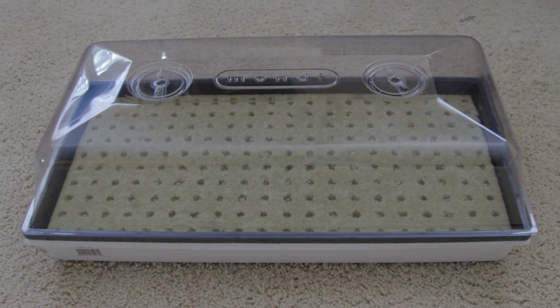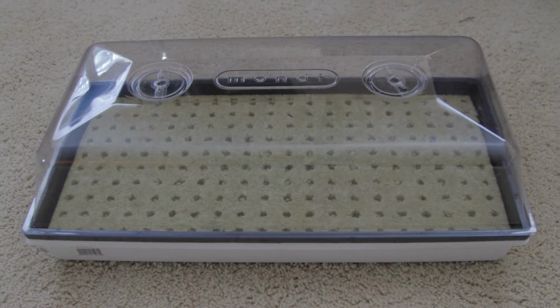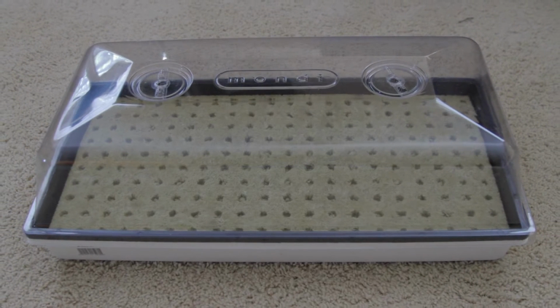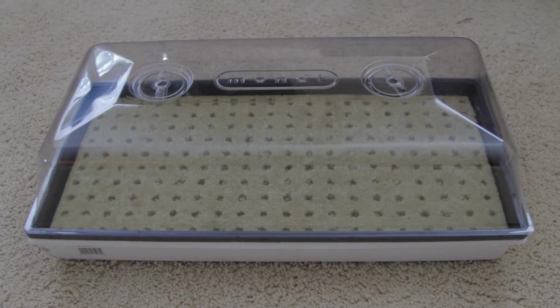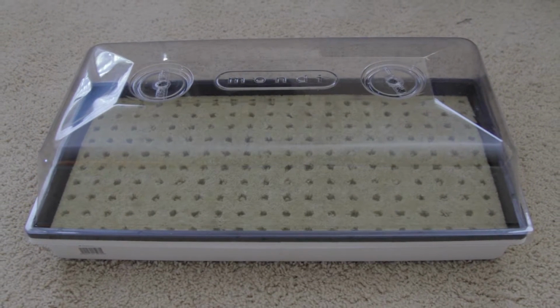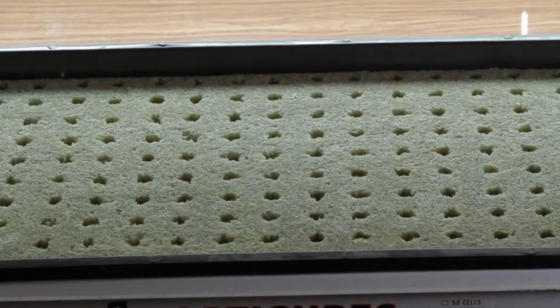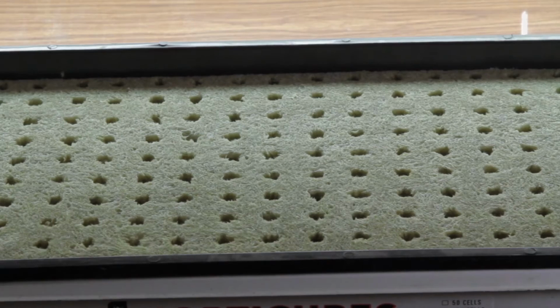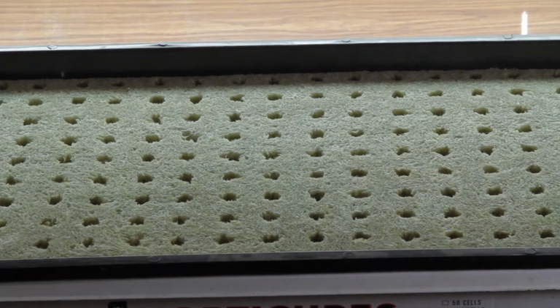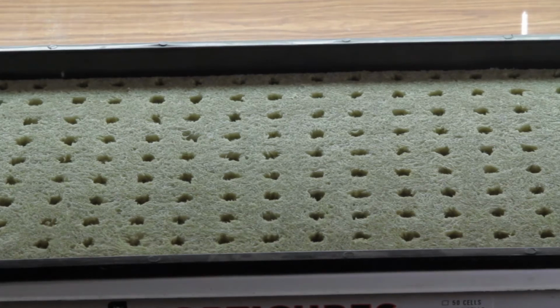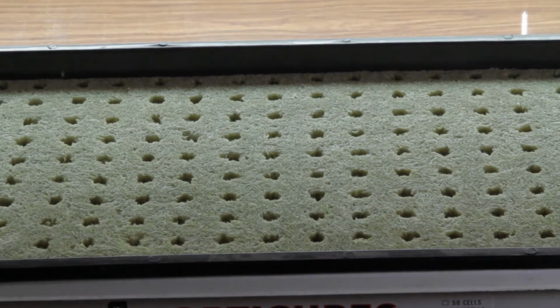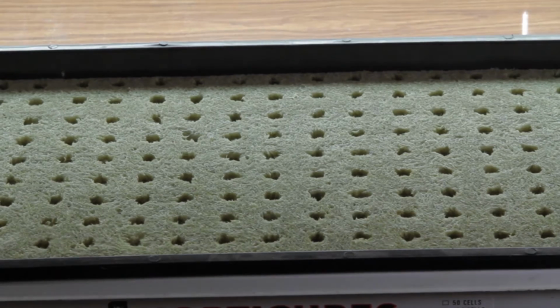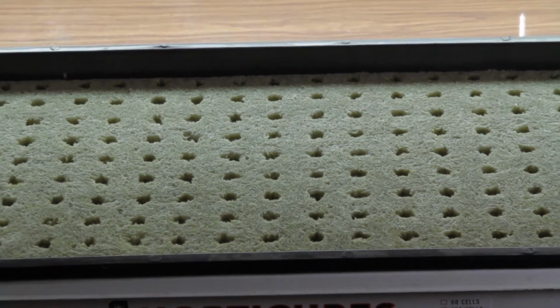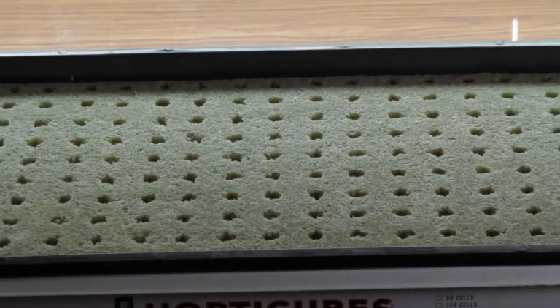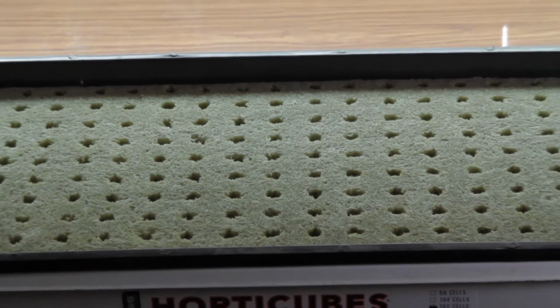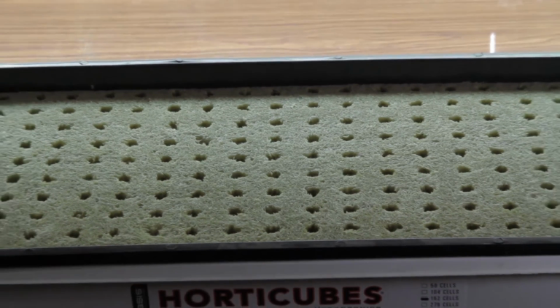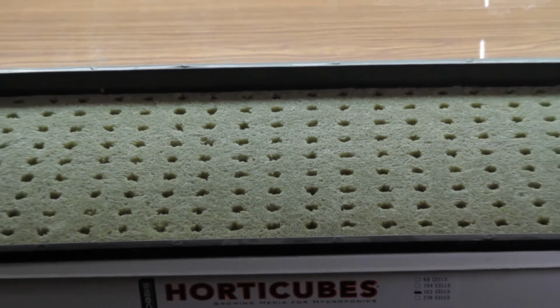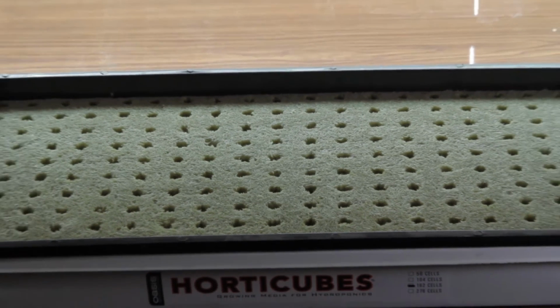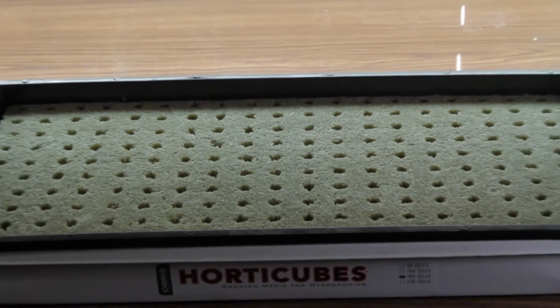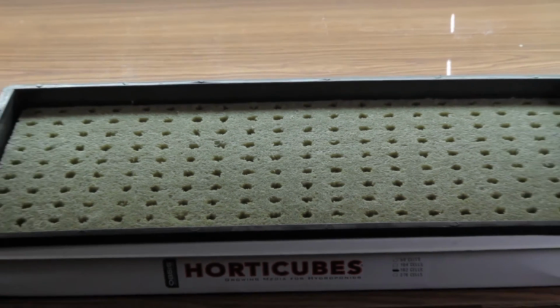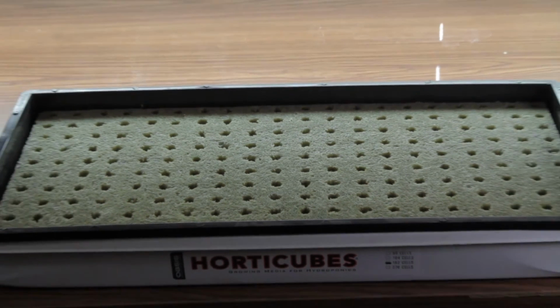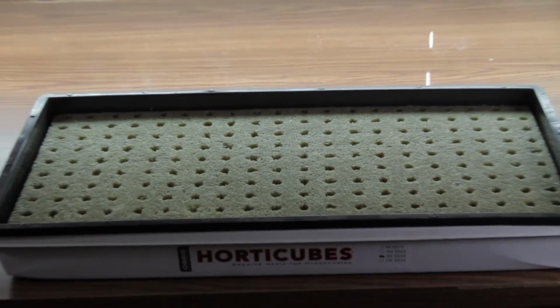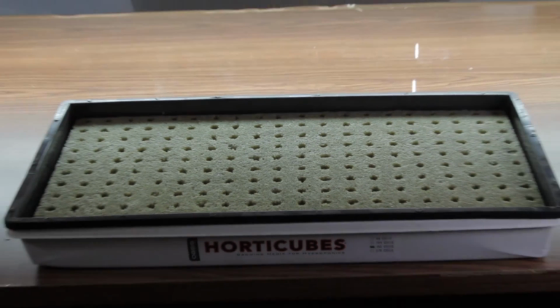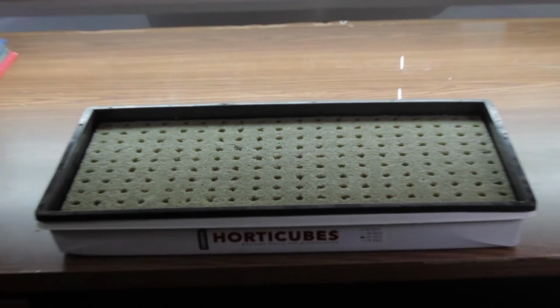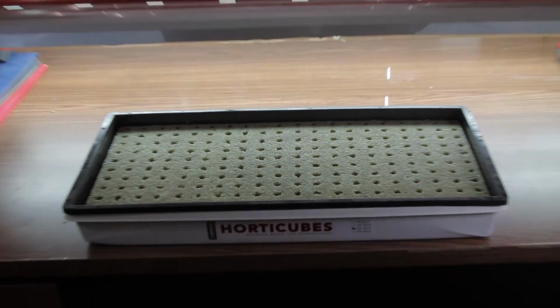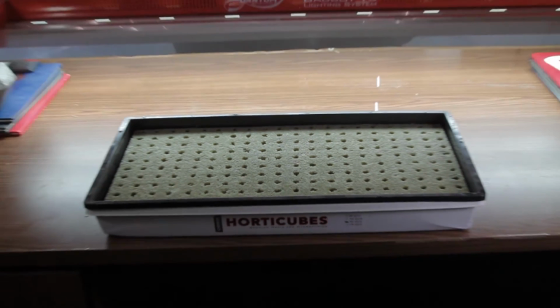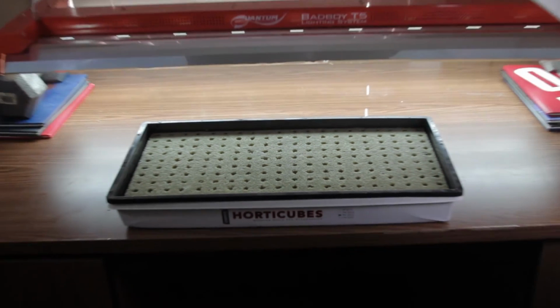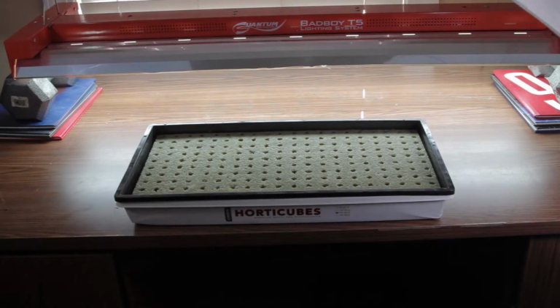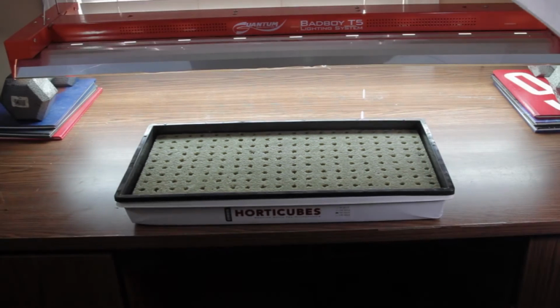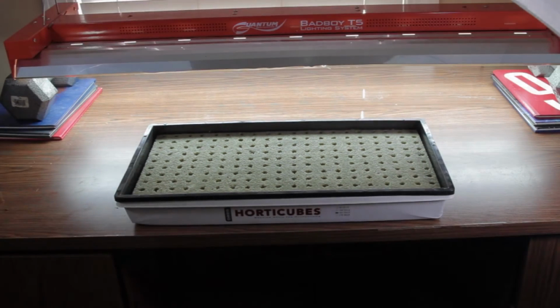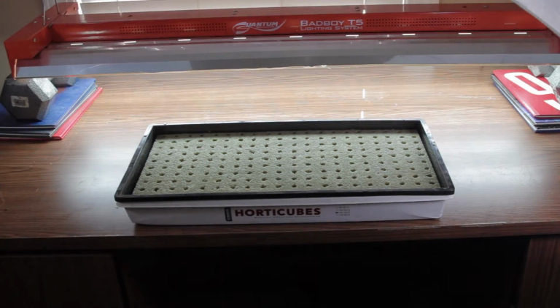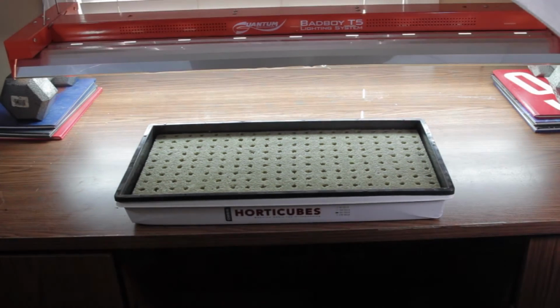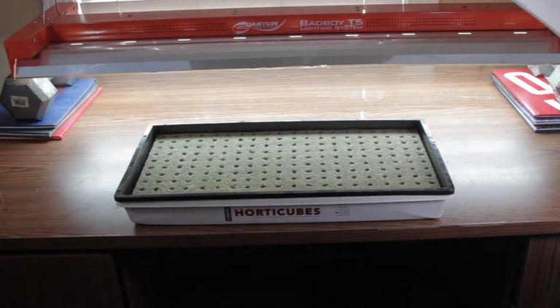Light isn't needed for the first couple of days of germination. Once most of the seeds have popped, it's time to add a light source.